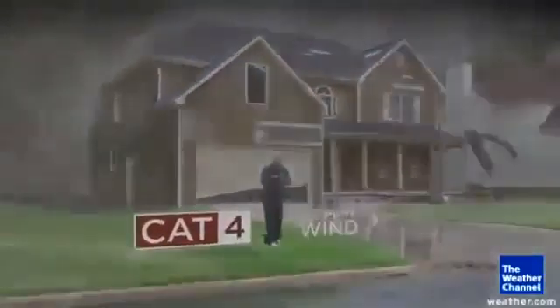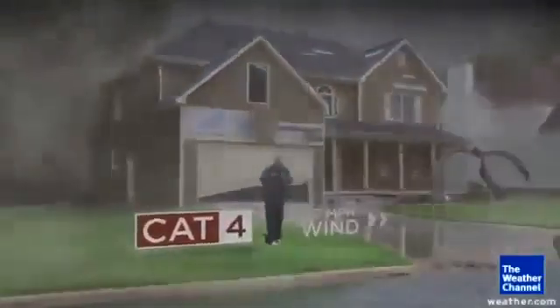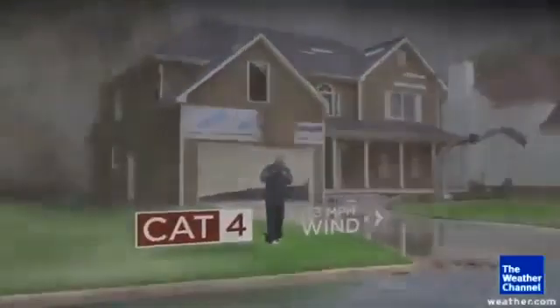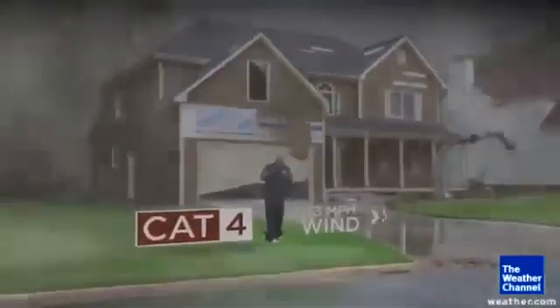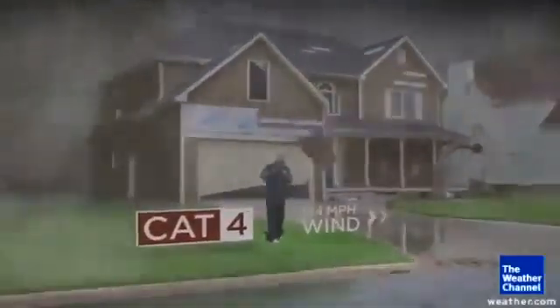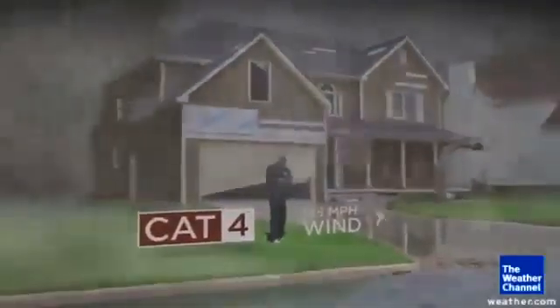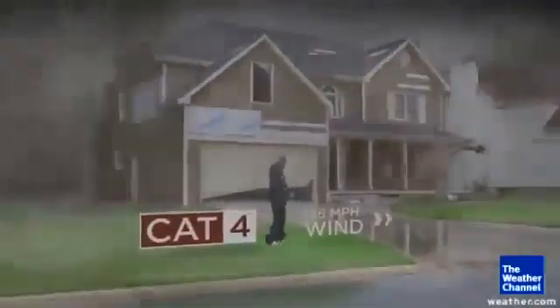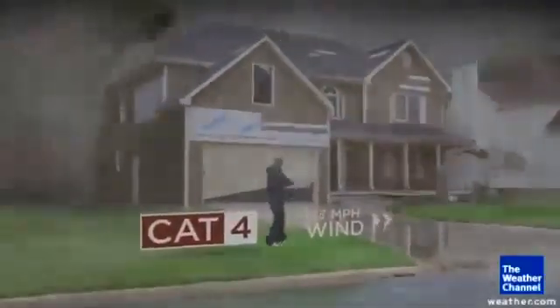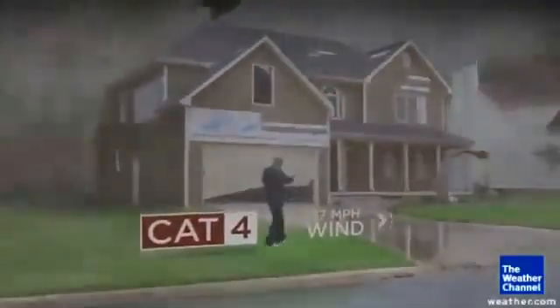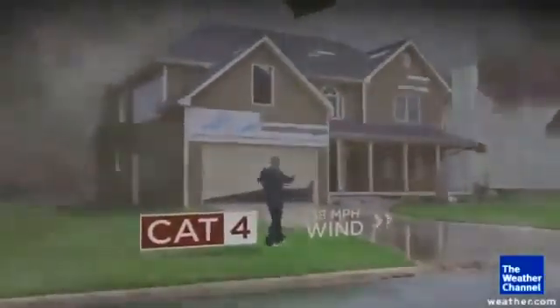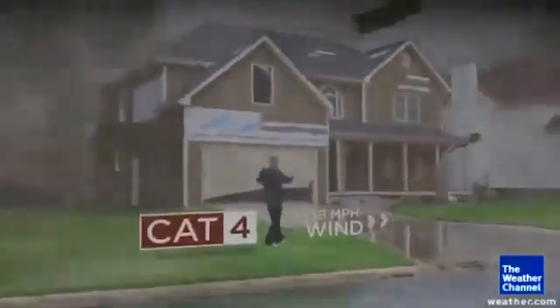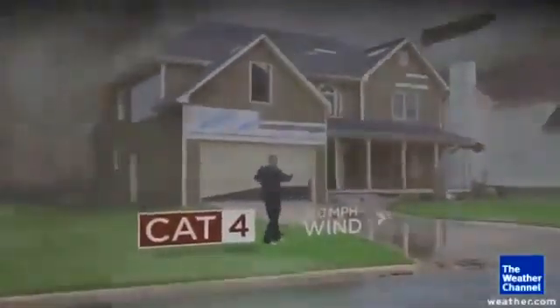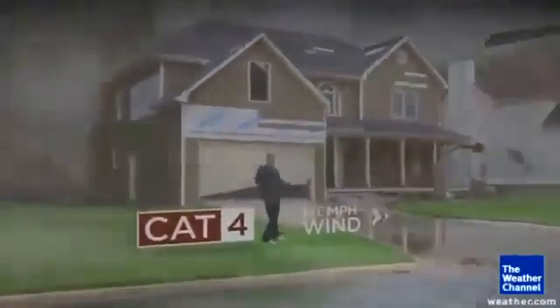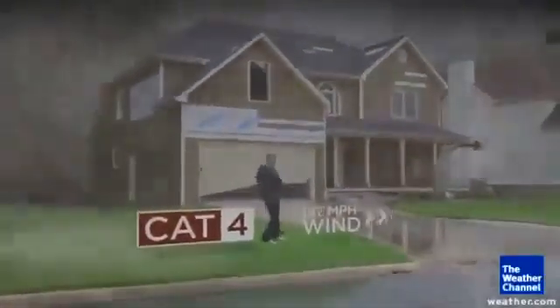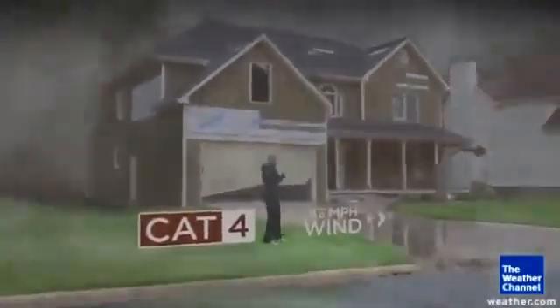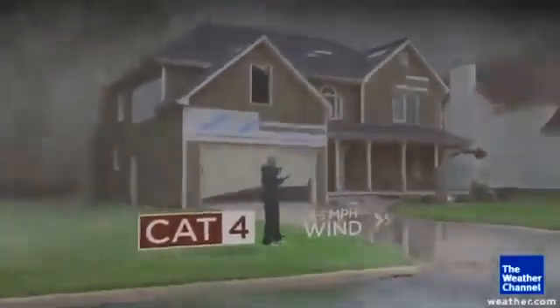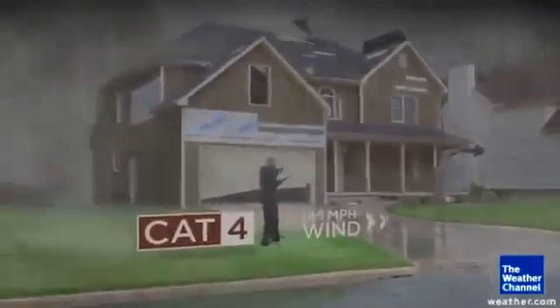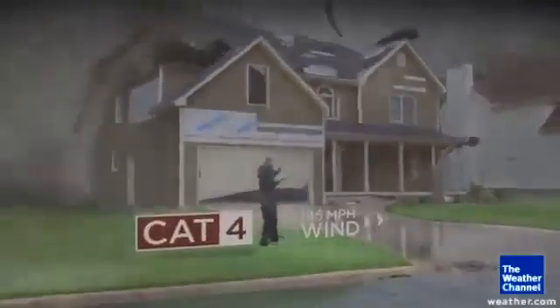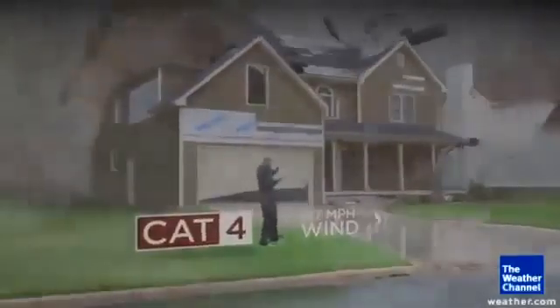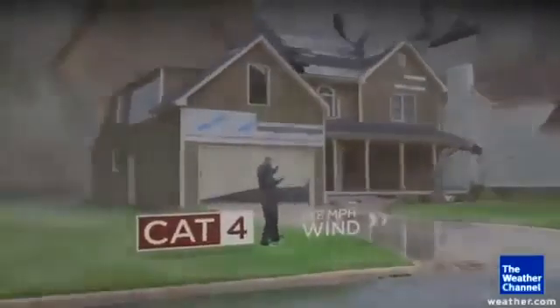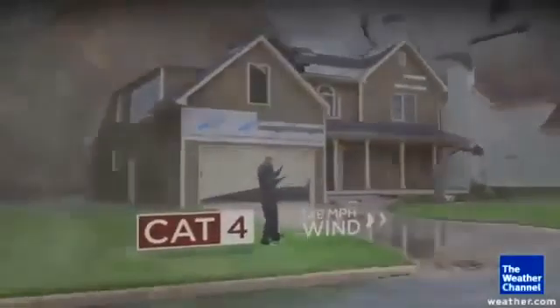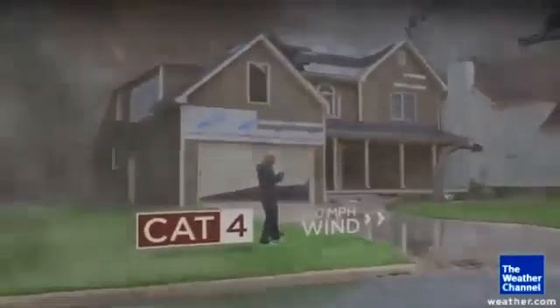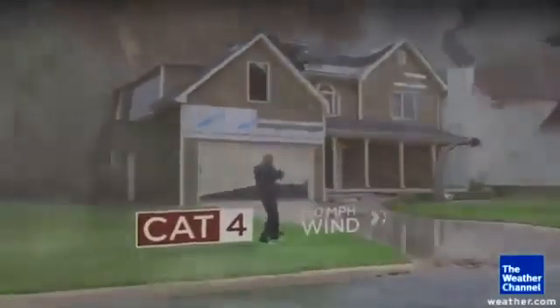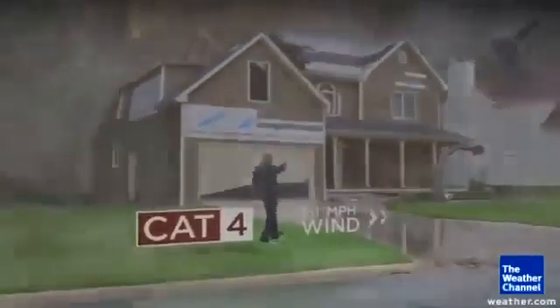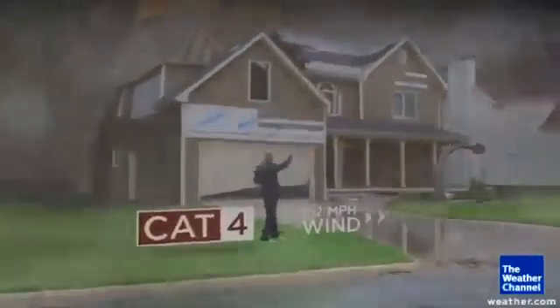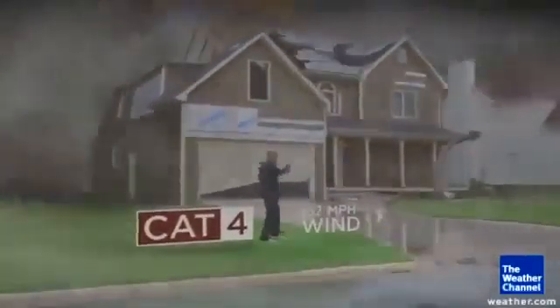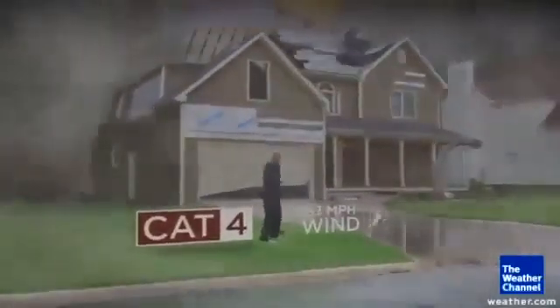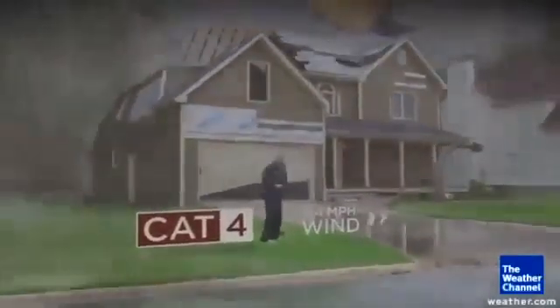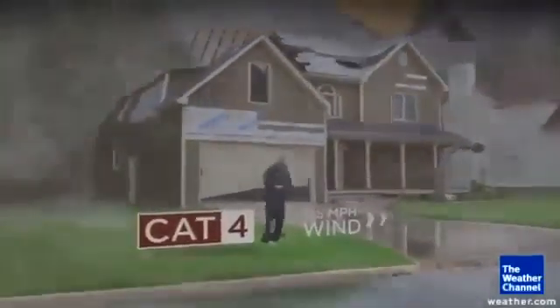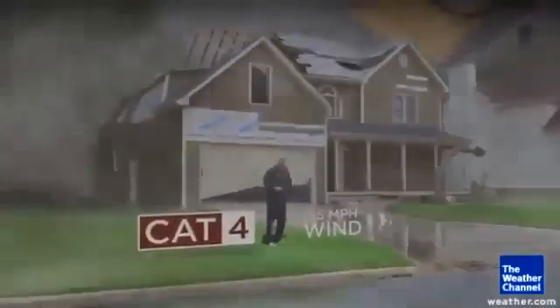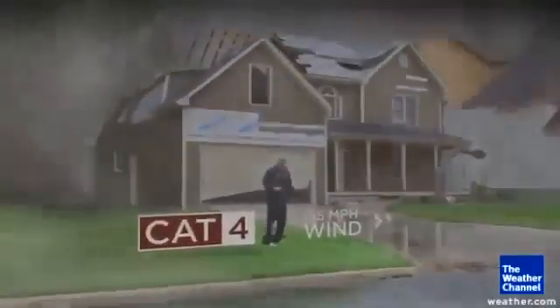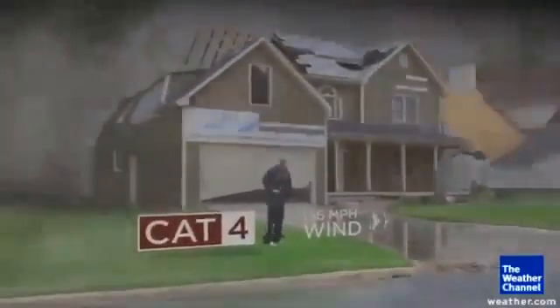Category 4 — the damage is even worse. You get most trees falling, most of your windows breaking, most of your shingles flying away.